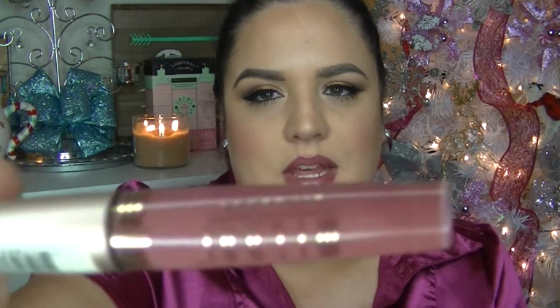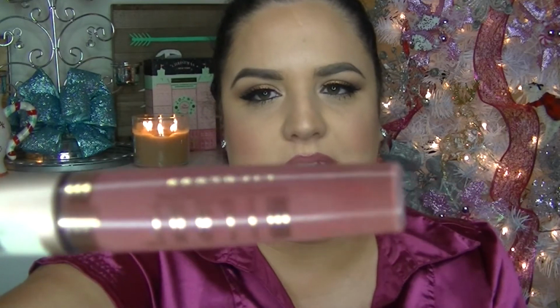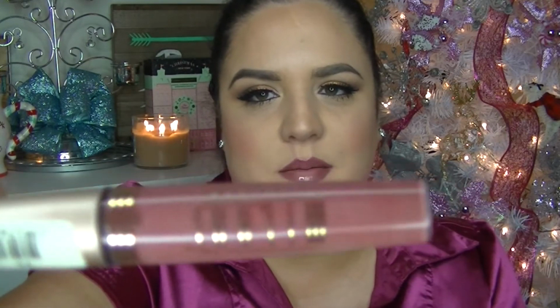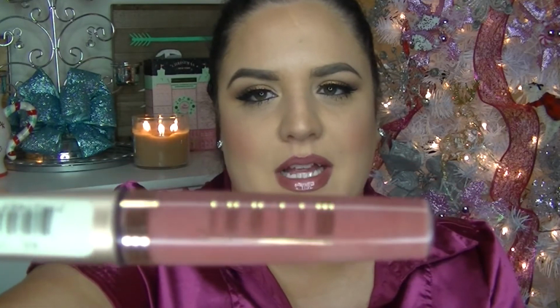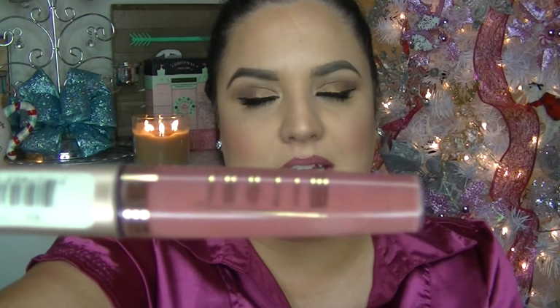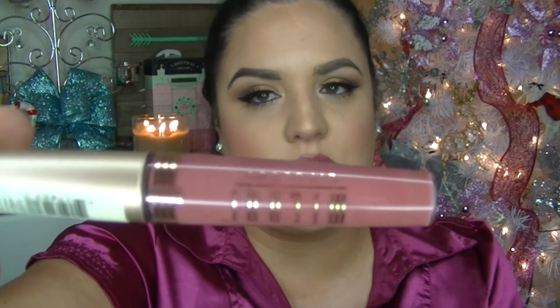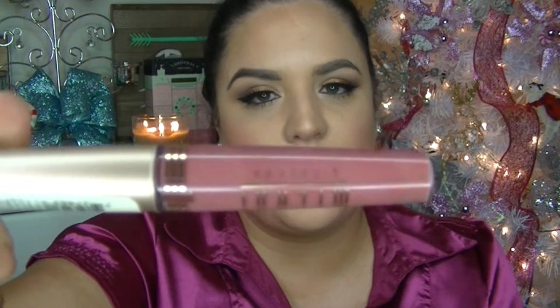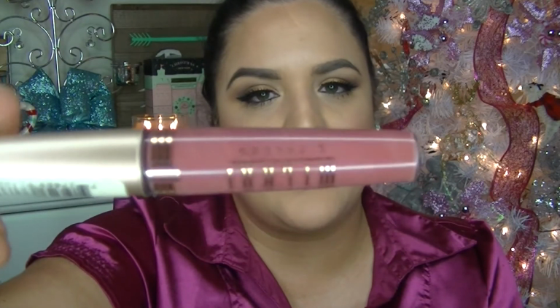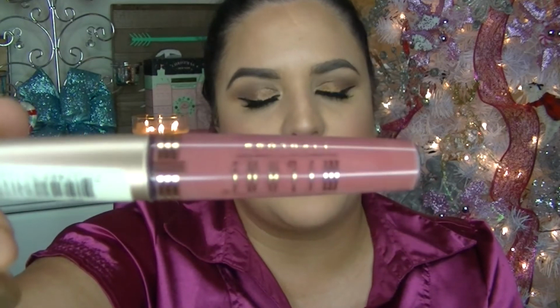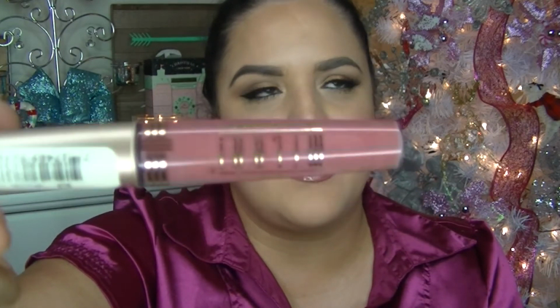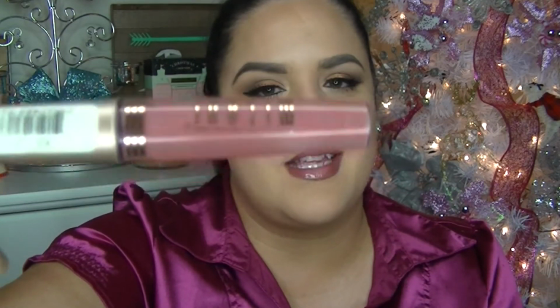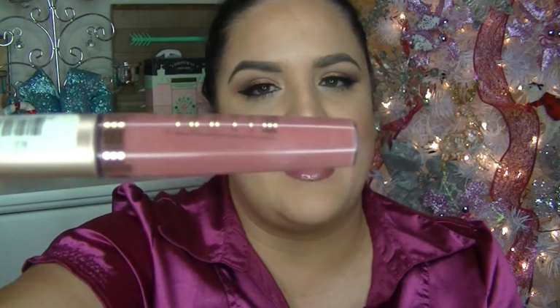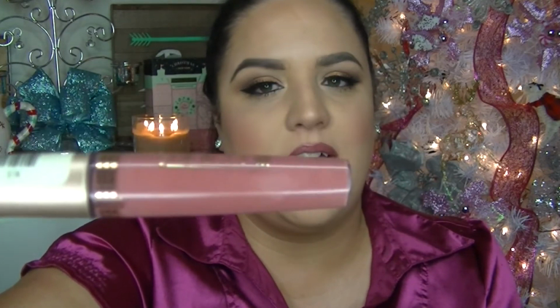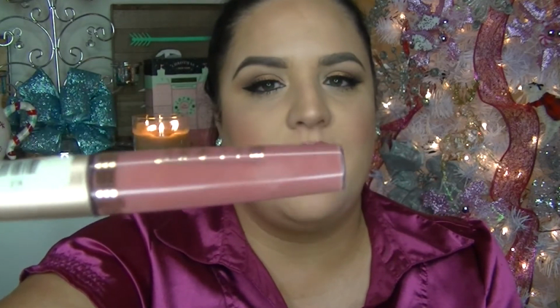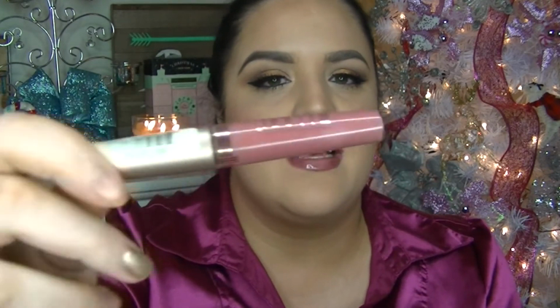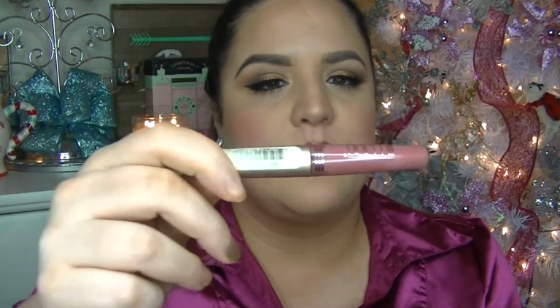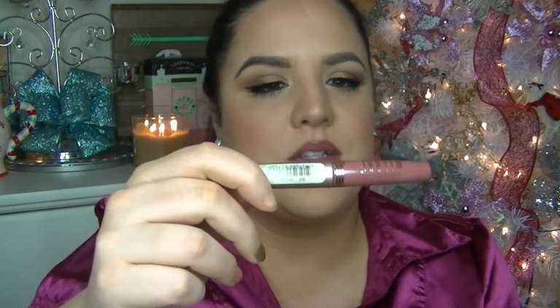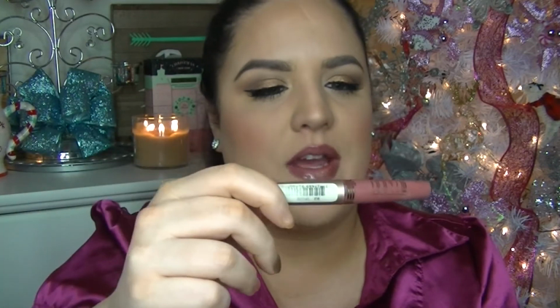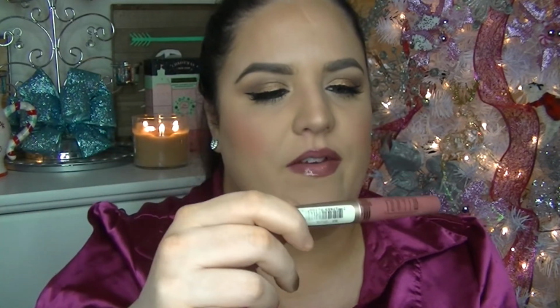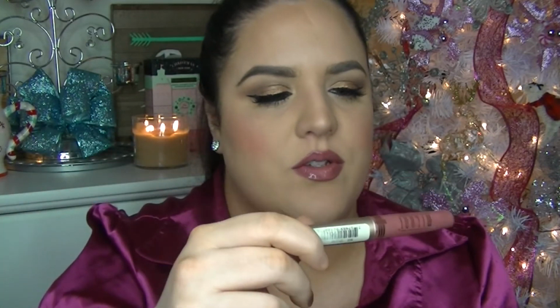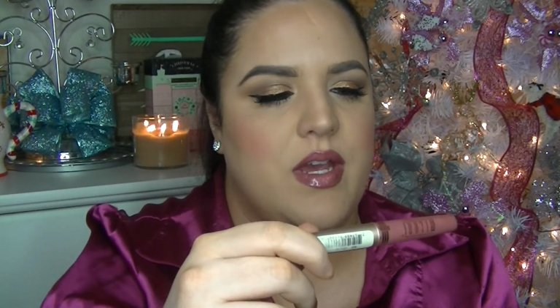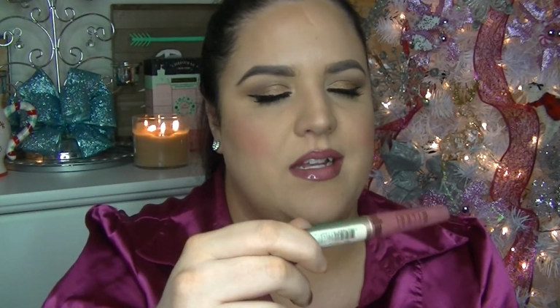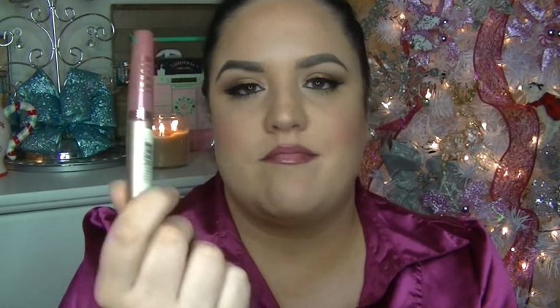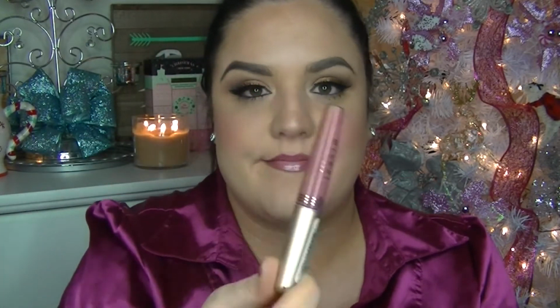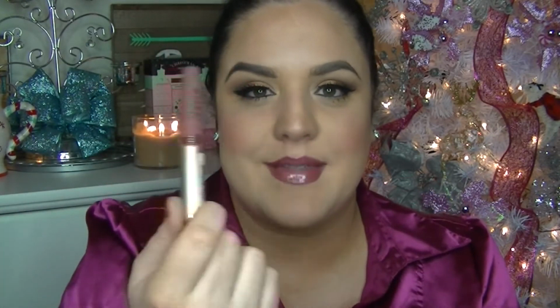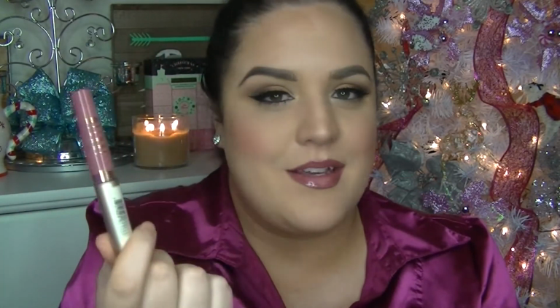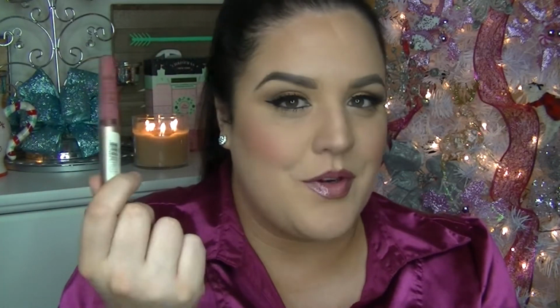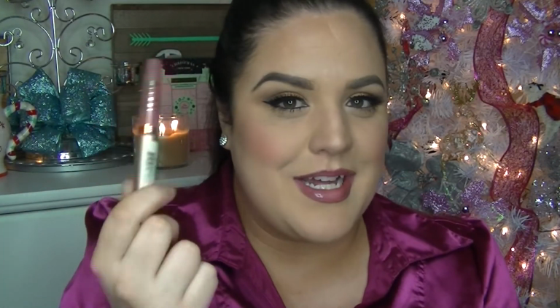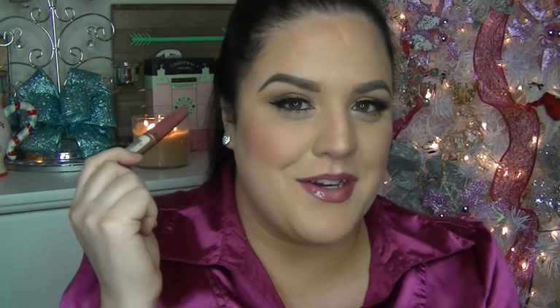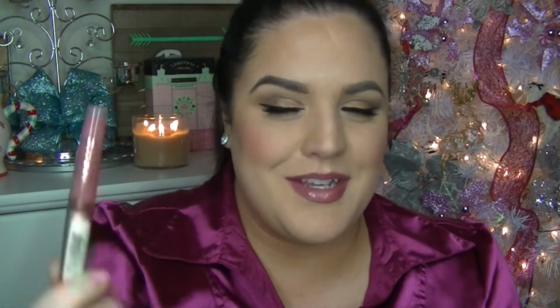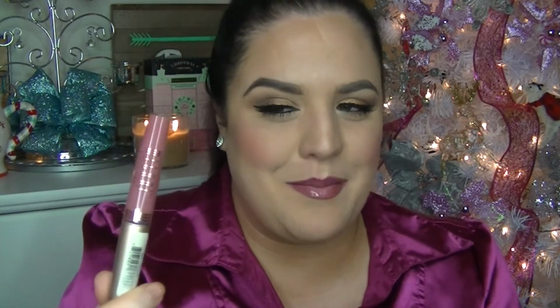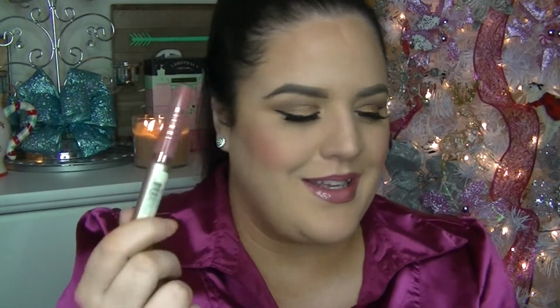That is a Milani nude lip gloss that I love. Smells great, feels great — for a dollar, you can't beat it.